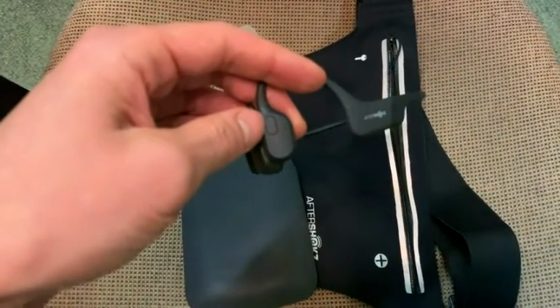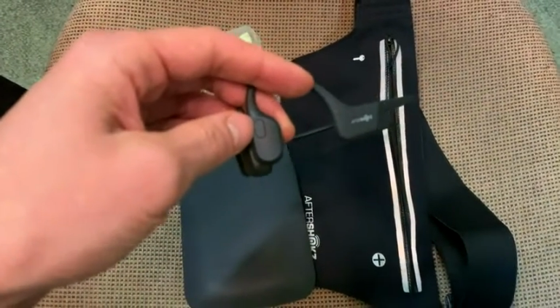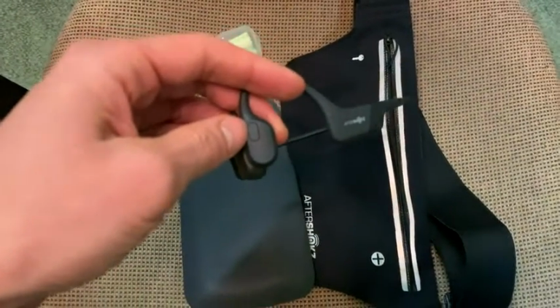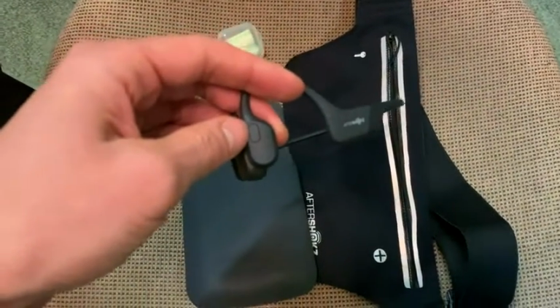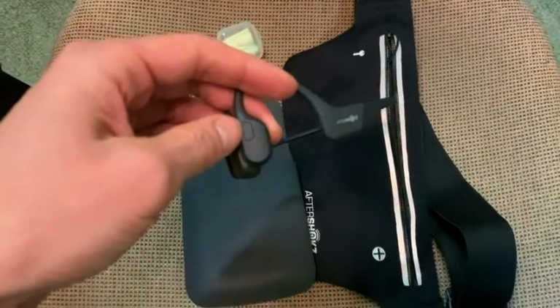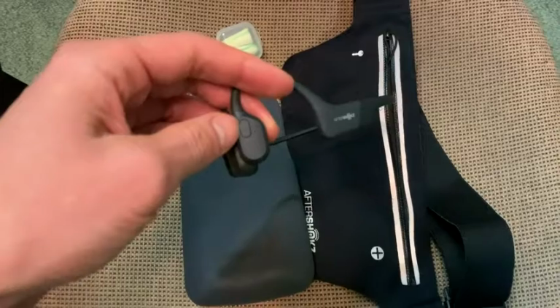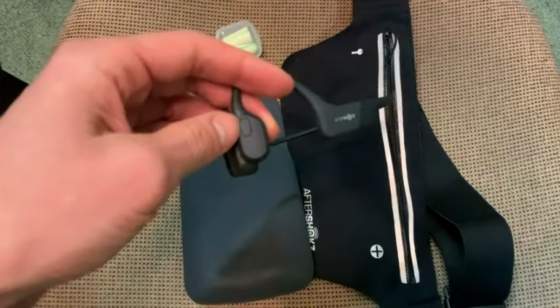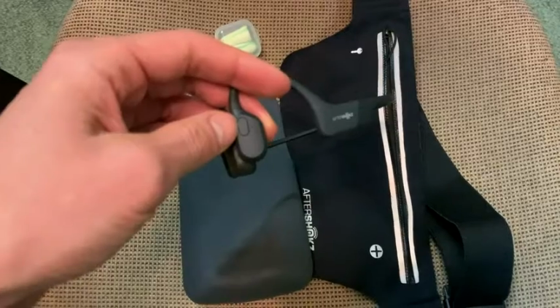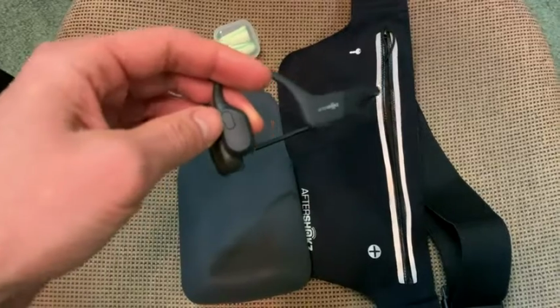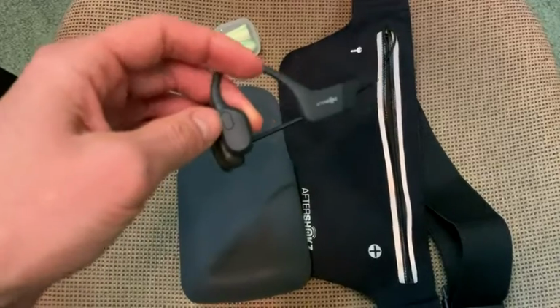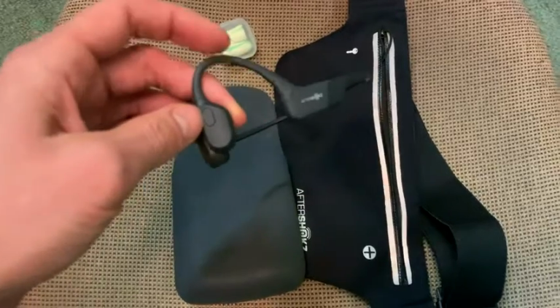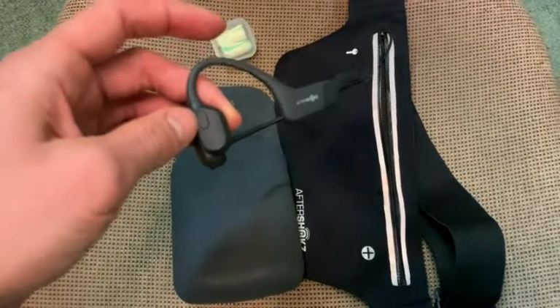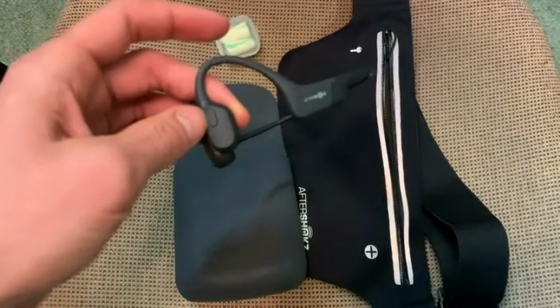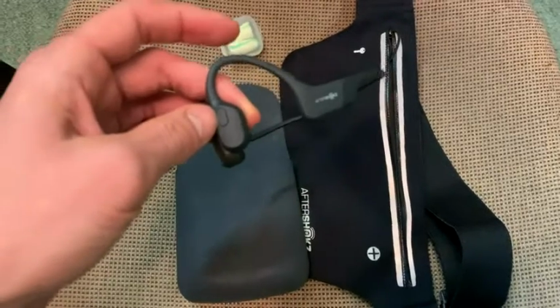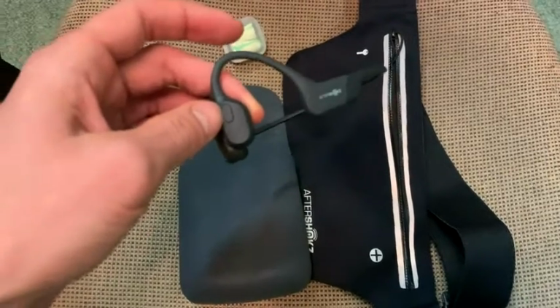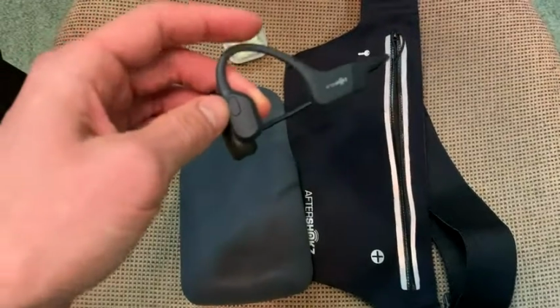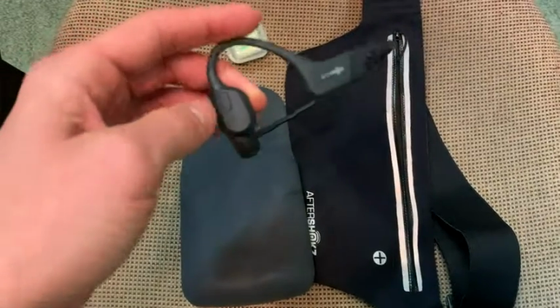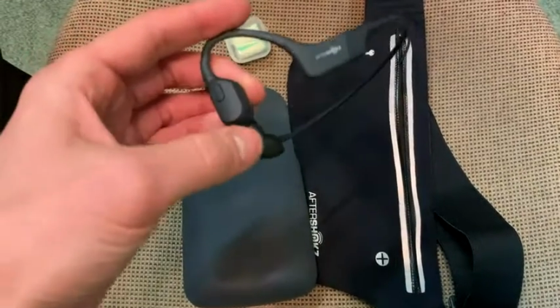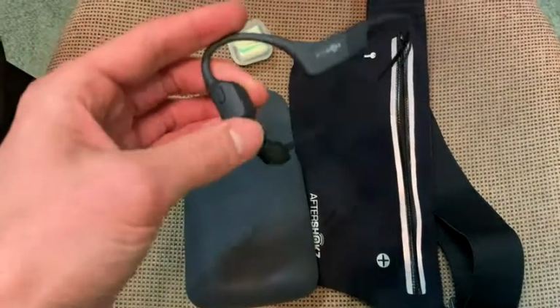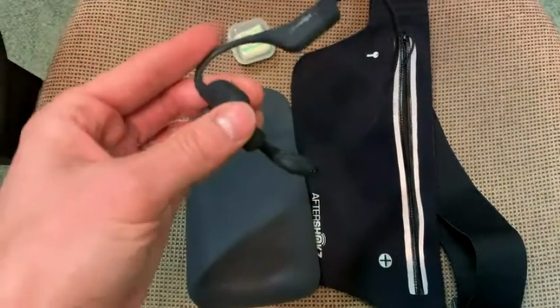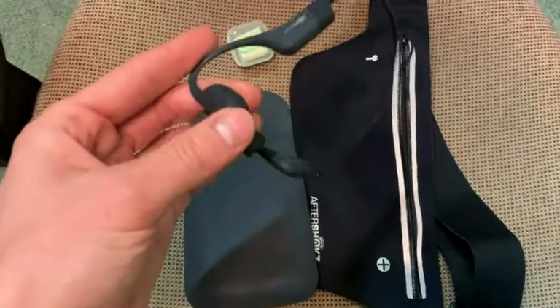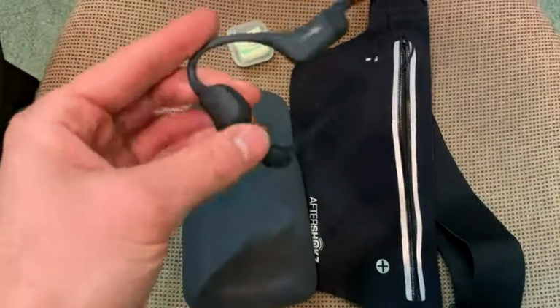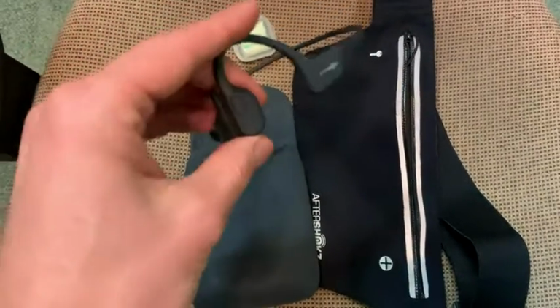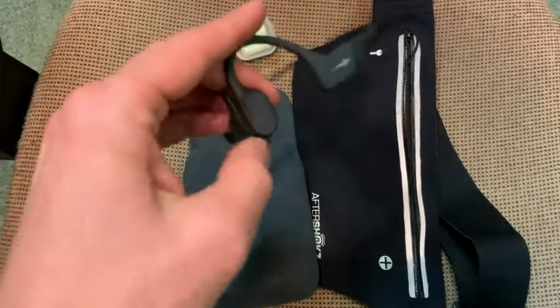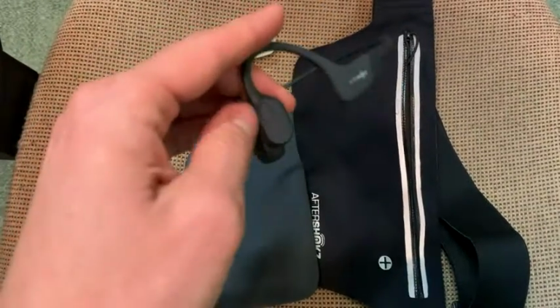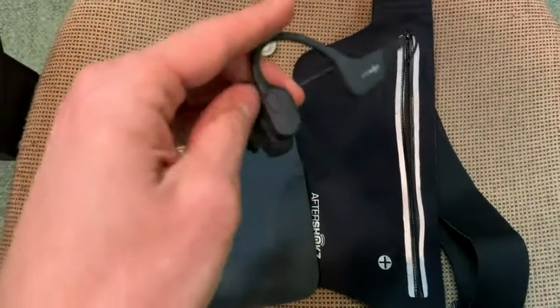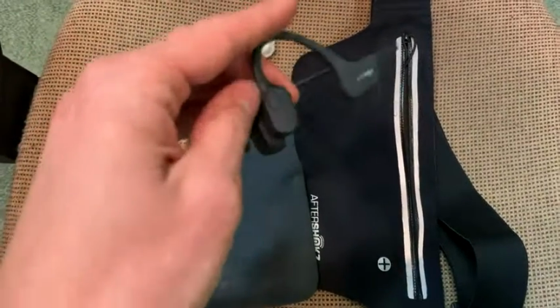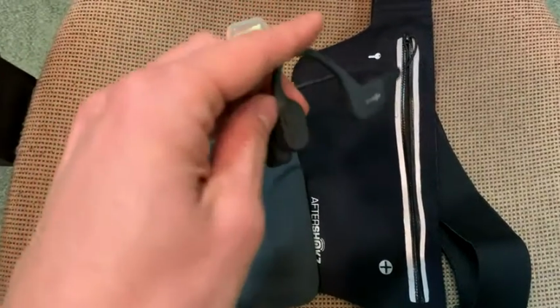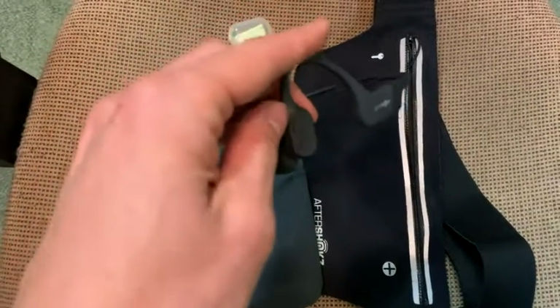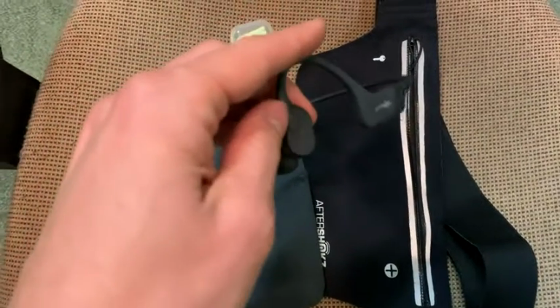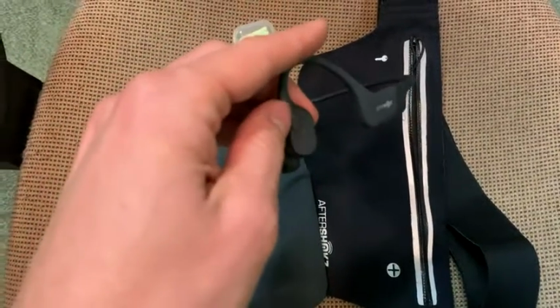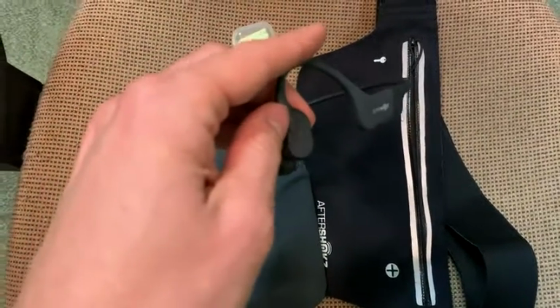The one thing is this button — it's a multifunction button, so if you see any tutorial about it, here it is.